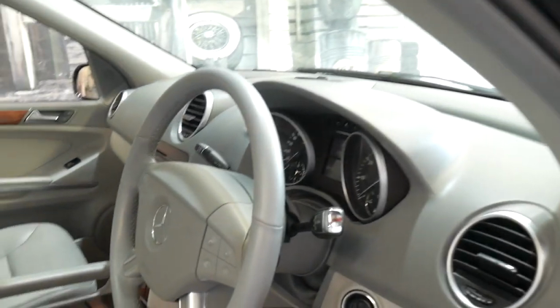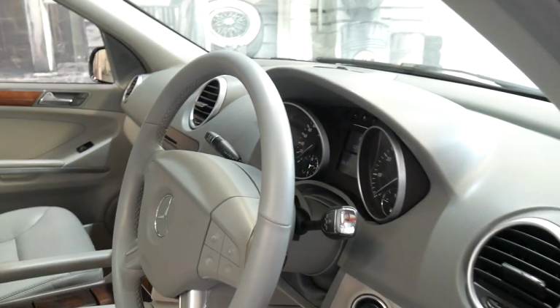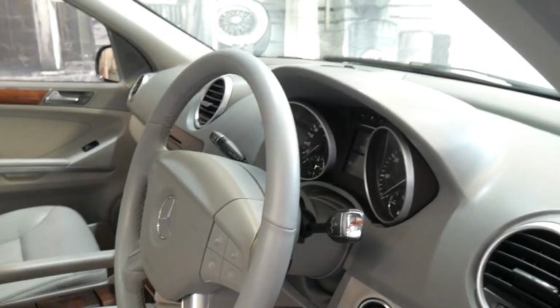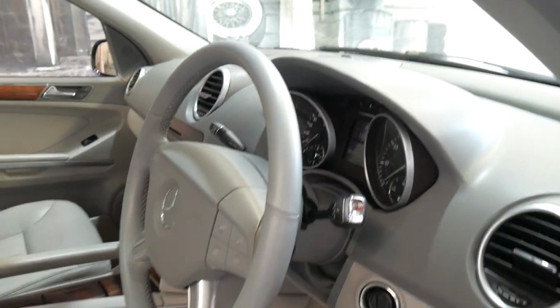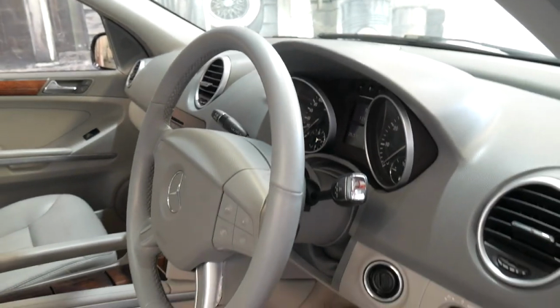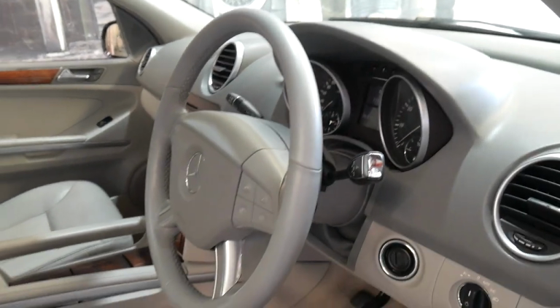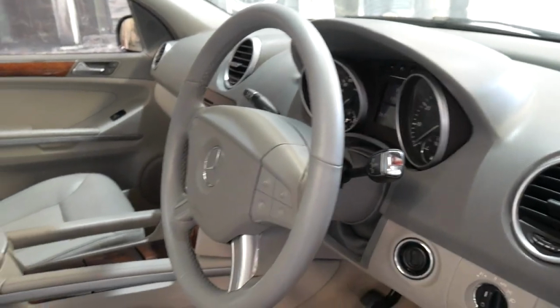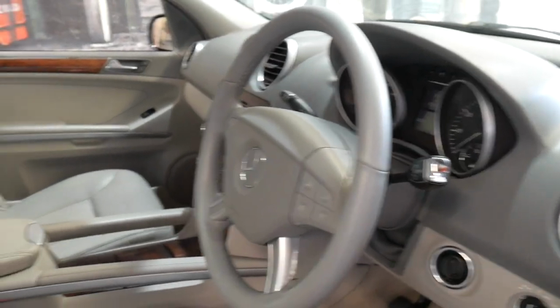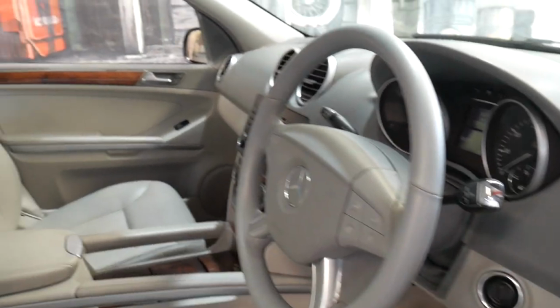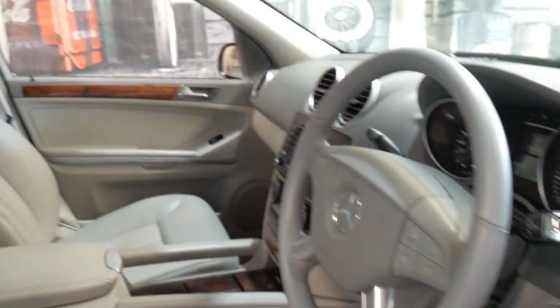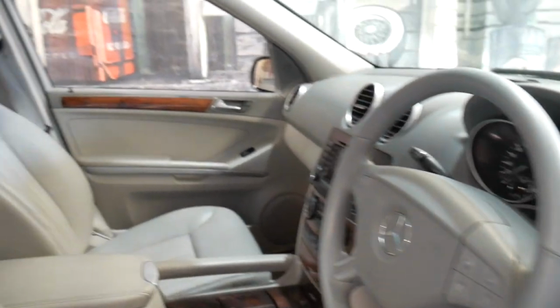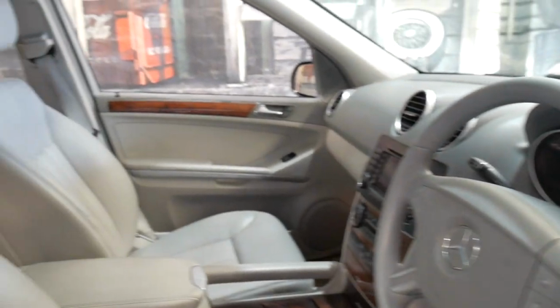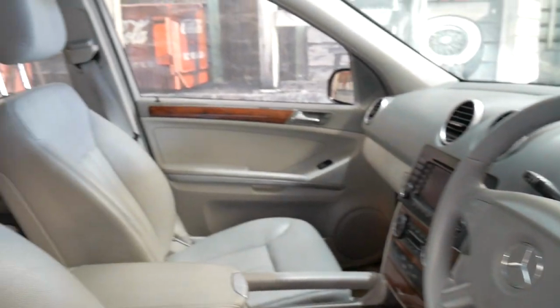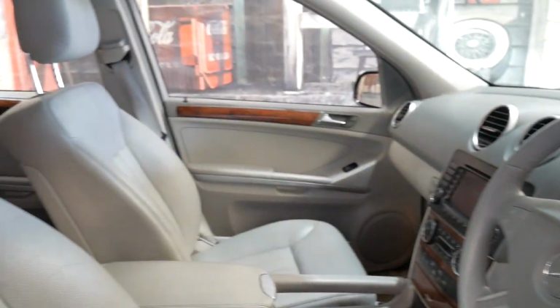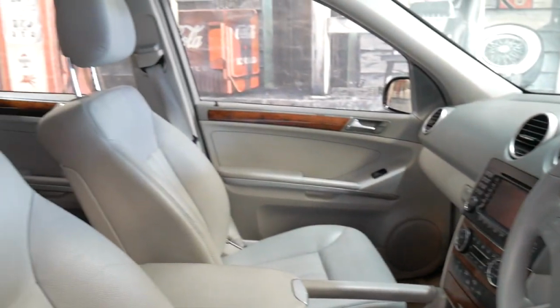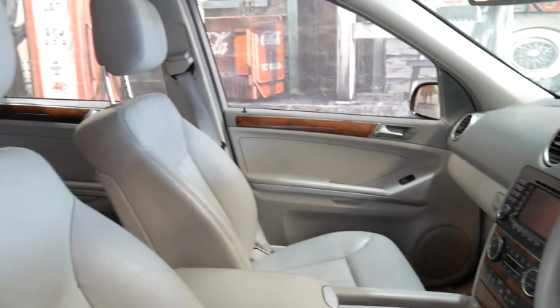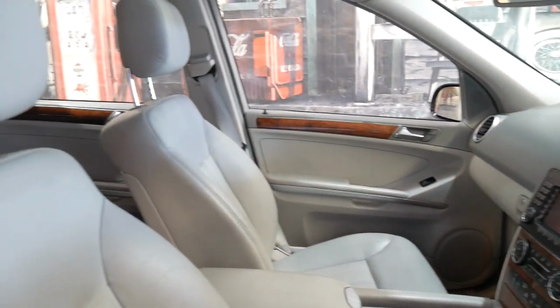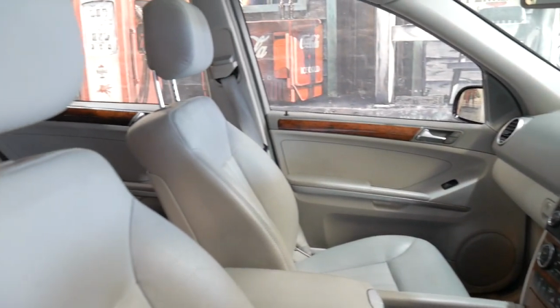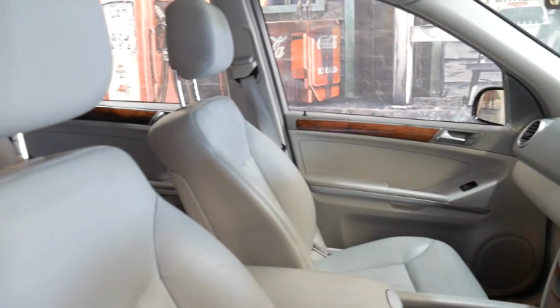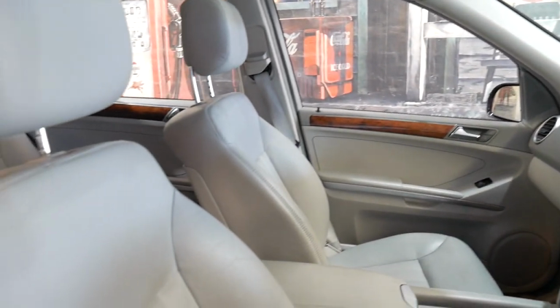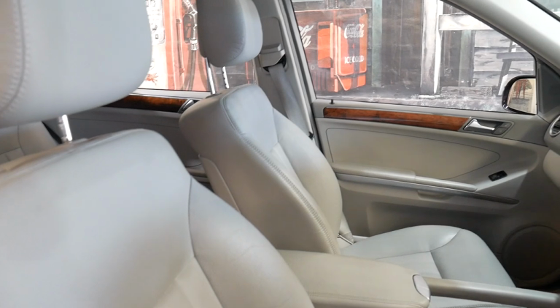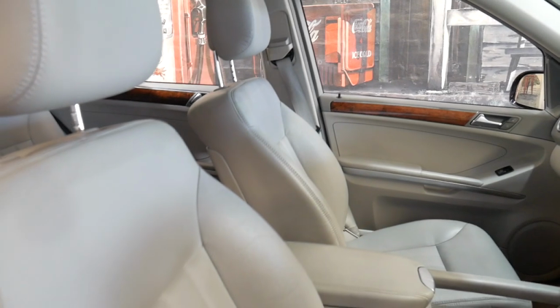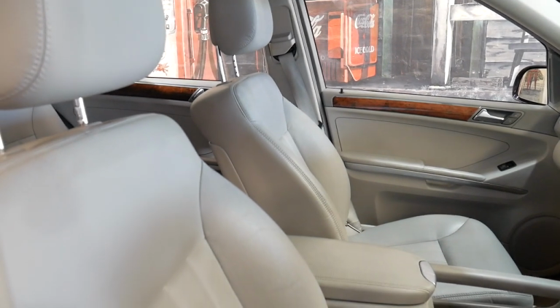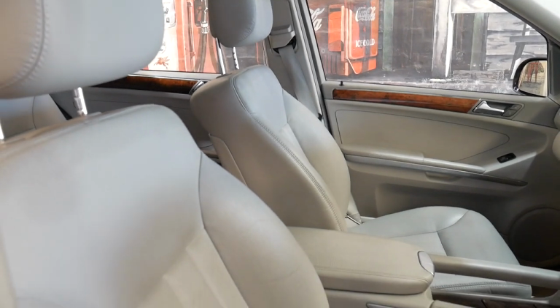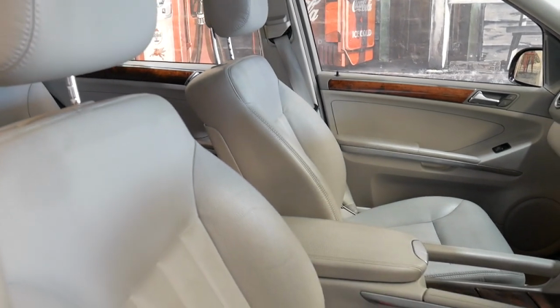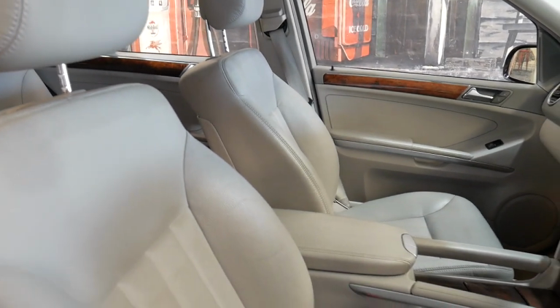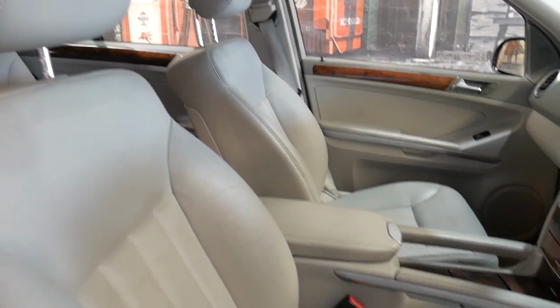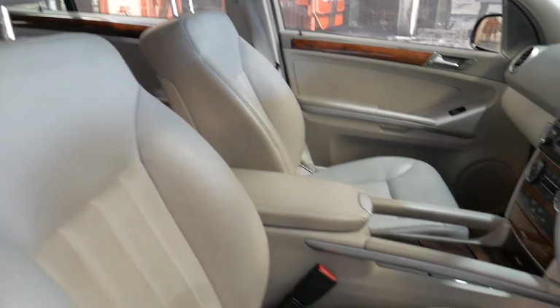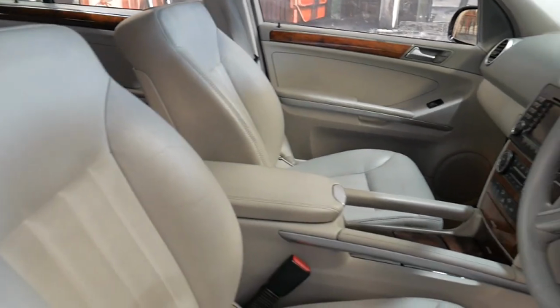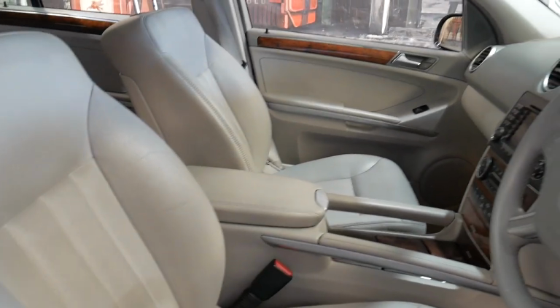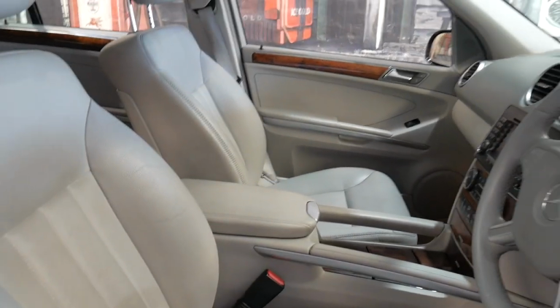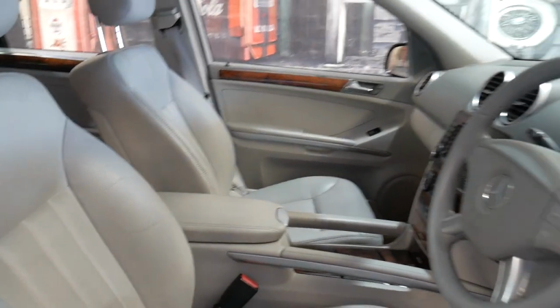It's Tanzanite Blue with a light grey leather interior.